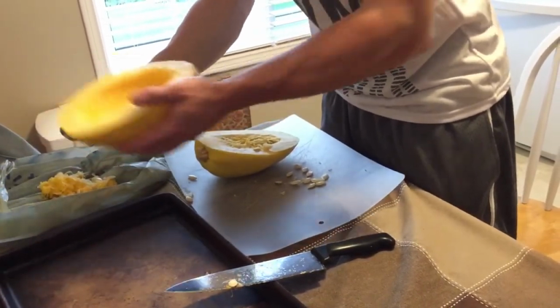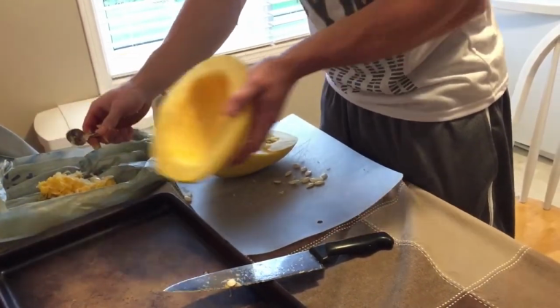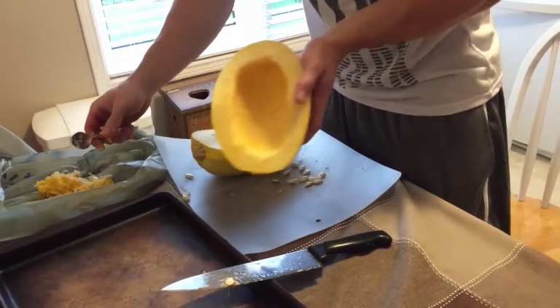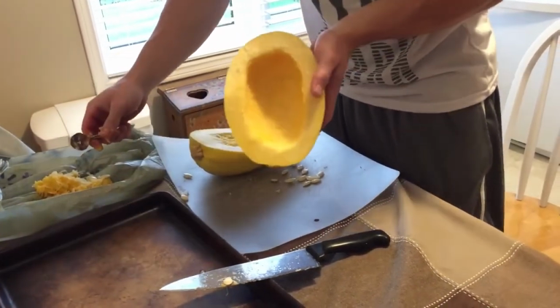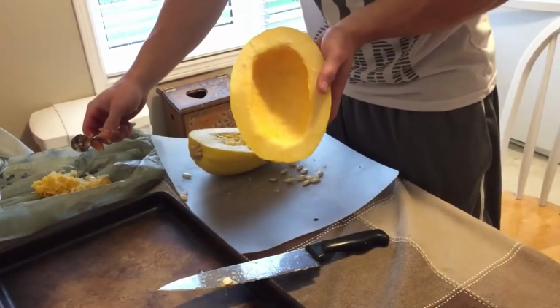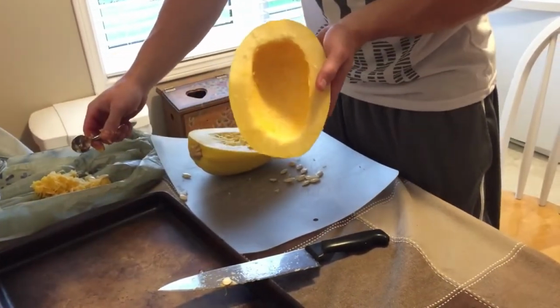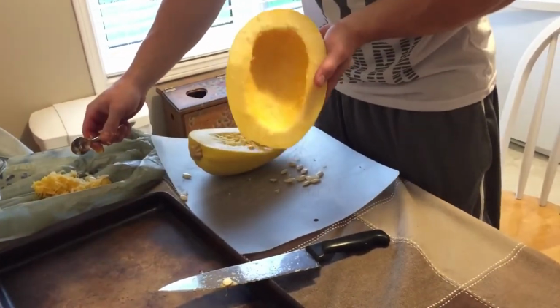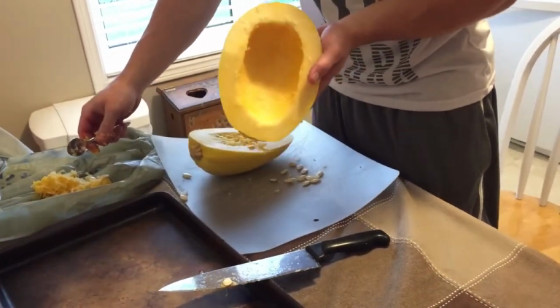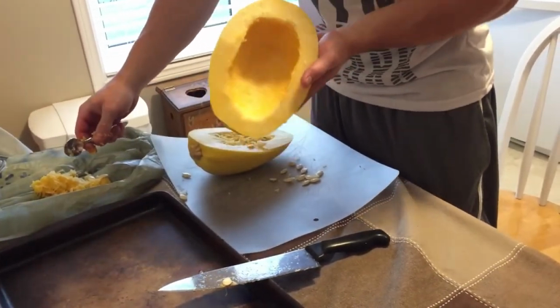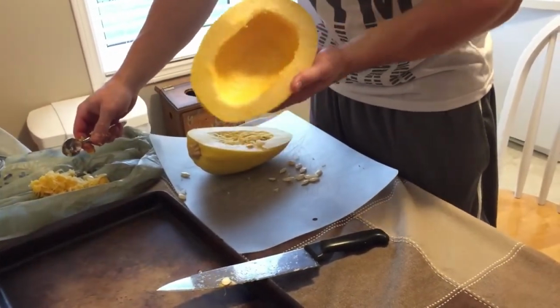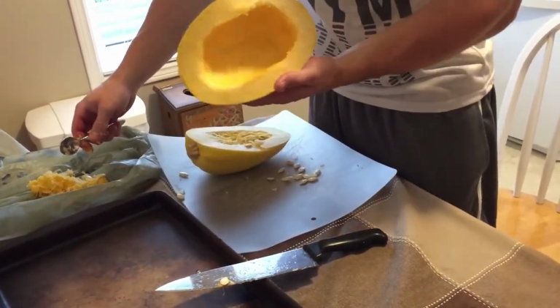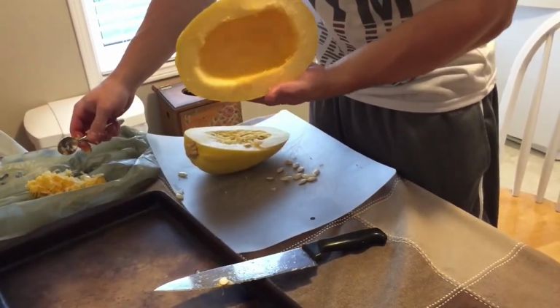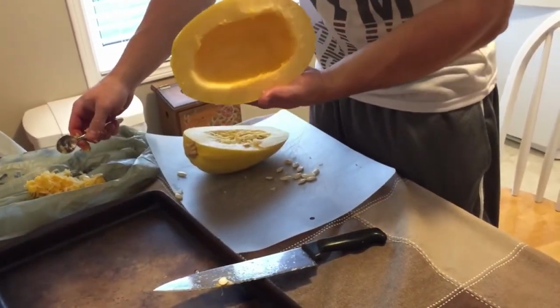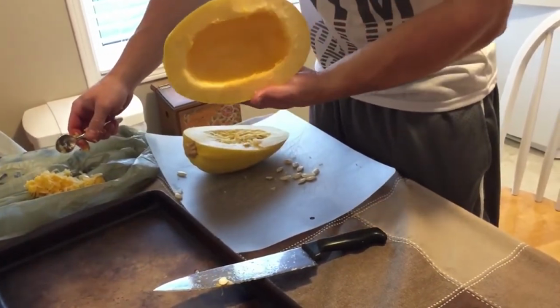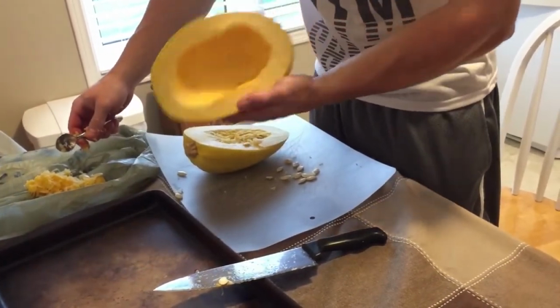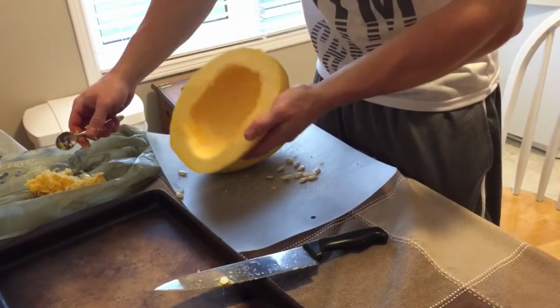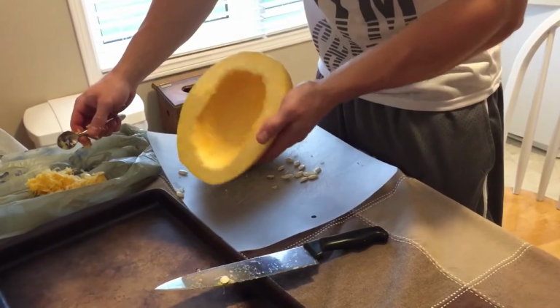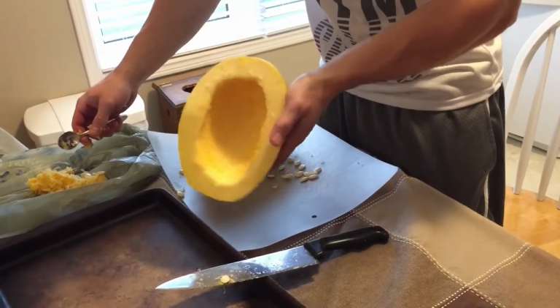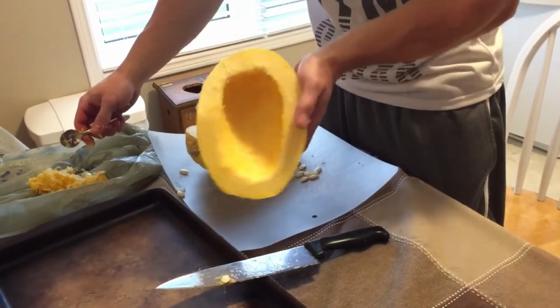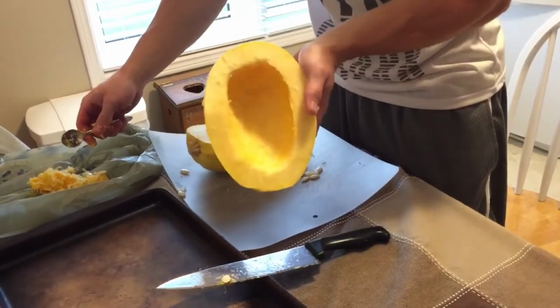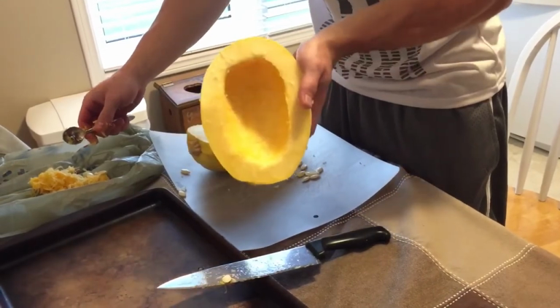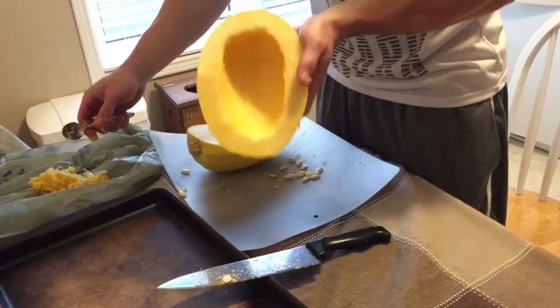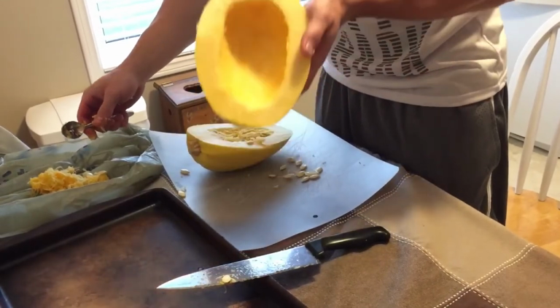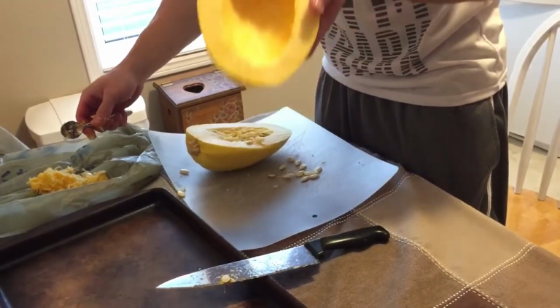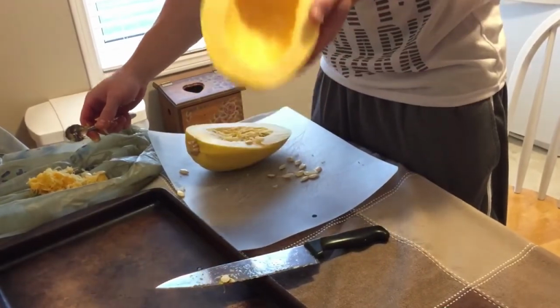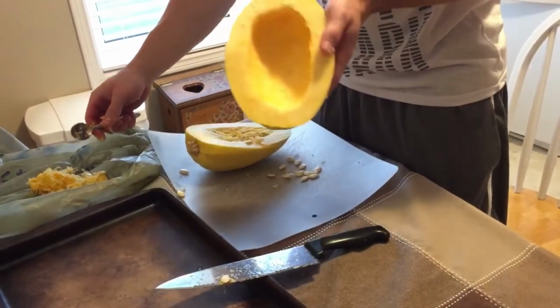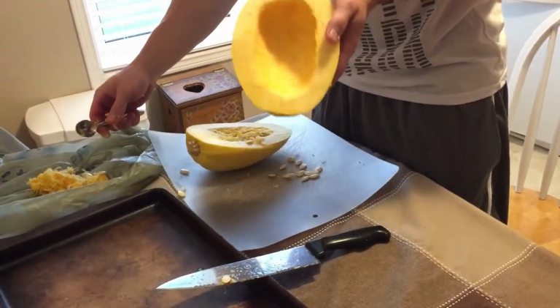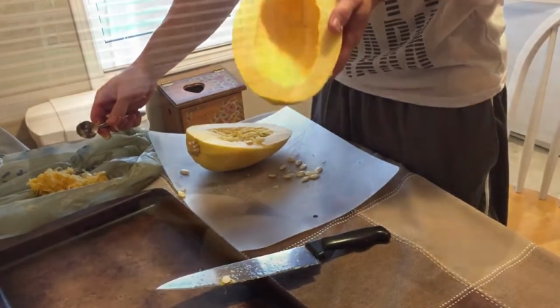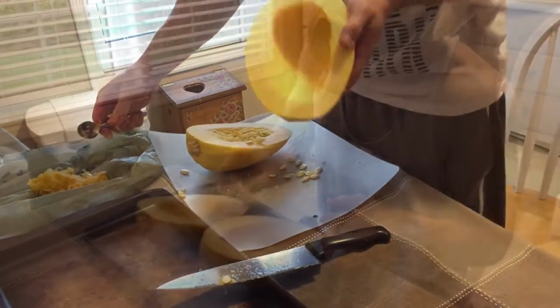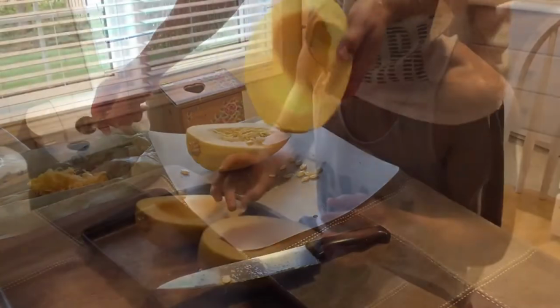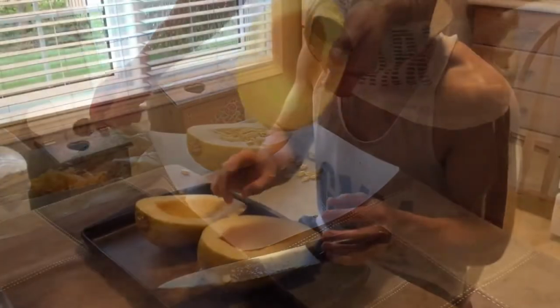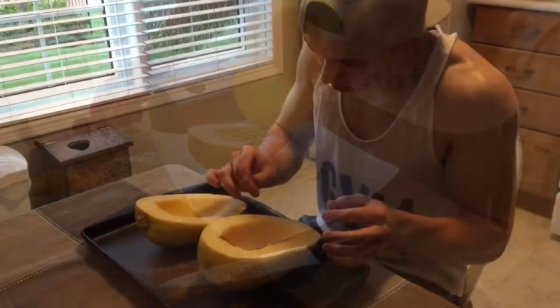And that's what it'll look like when you're all done — nicely scooped out. I'm gonna do the other half and then we'll come back.